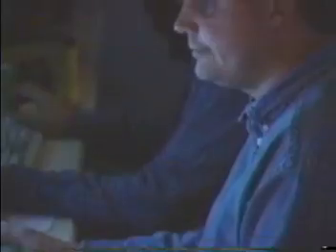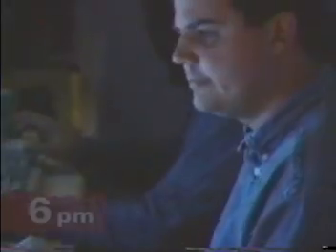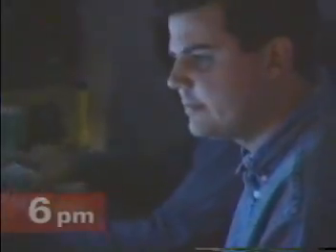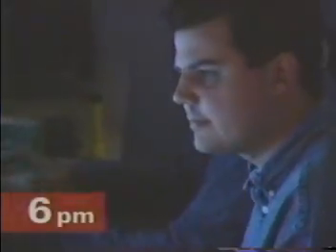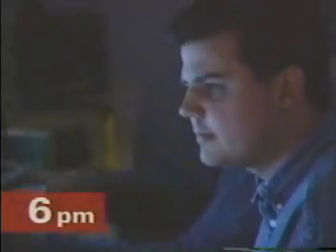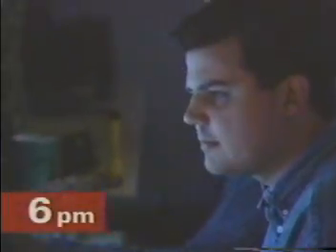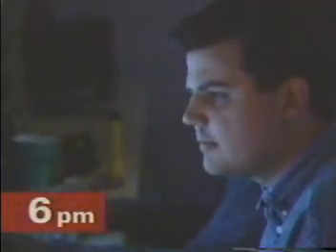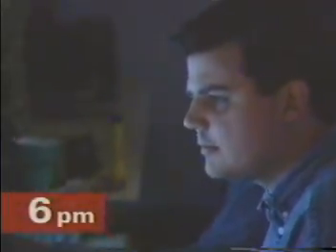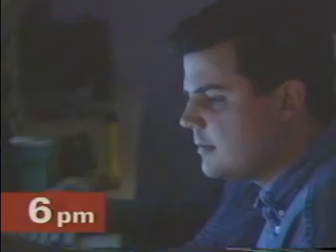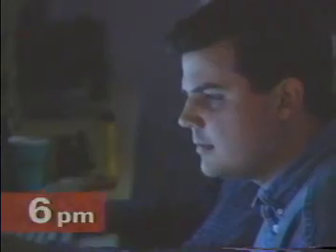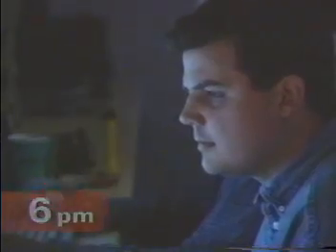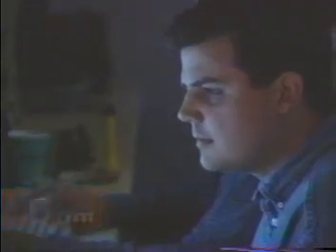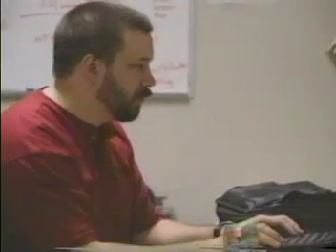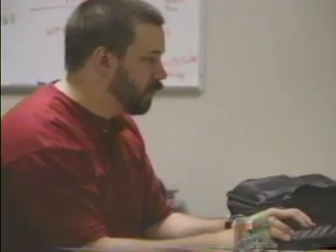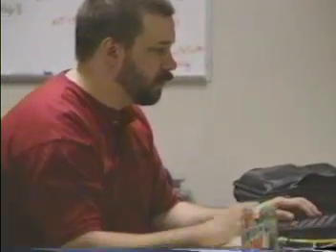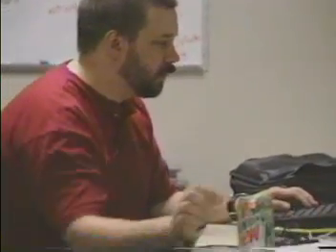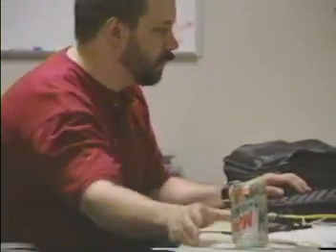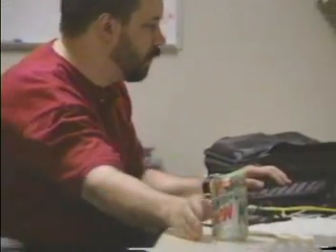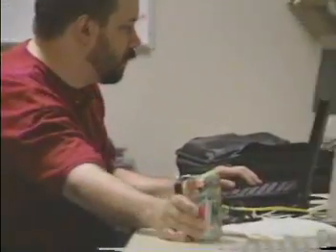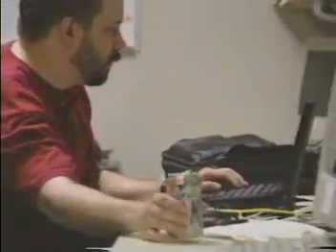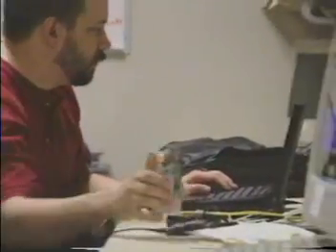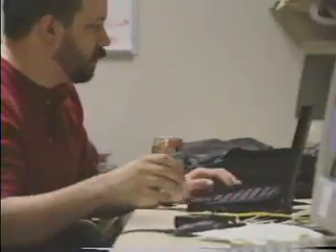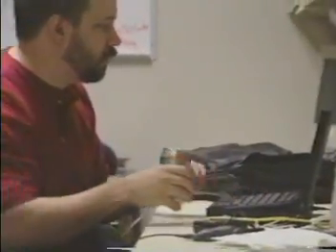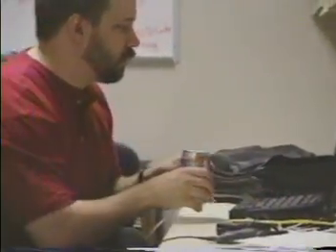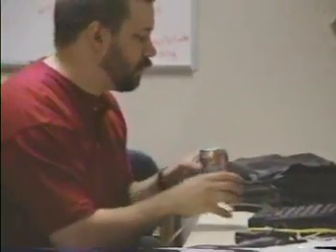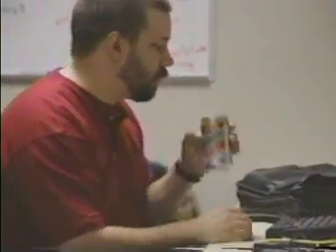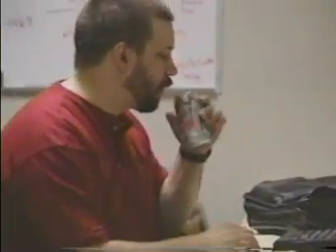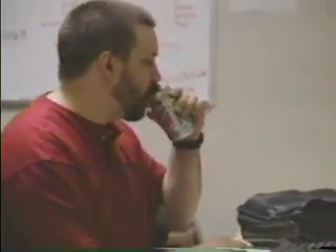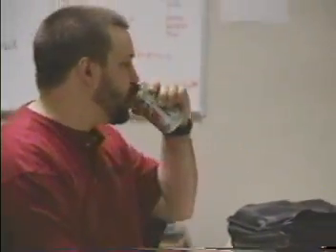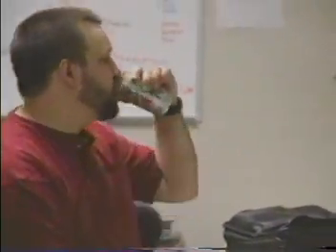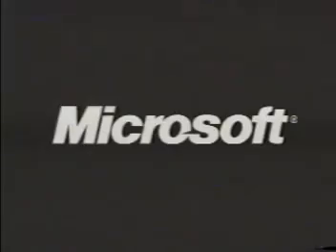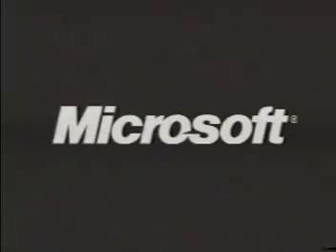And at 6pm, as the day's build goes out the door, the process starts all over again.